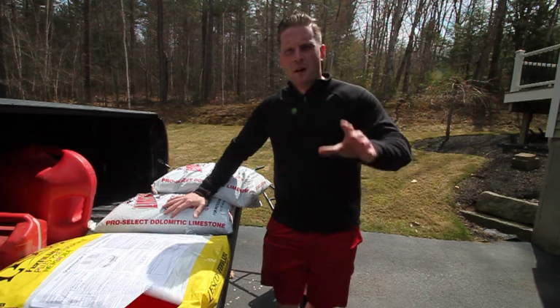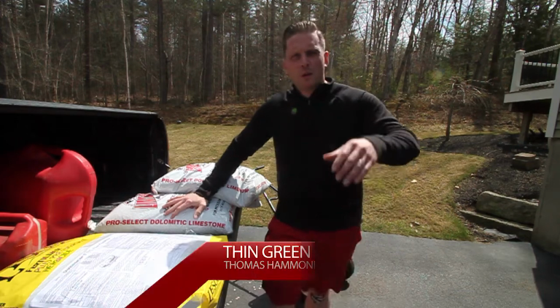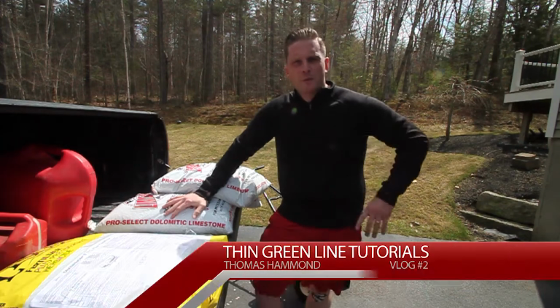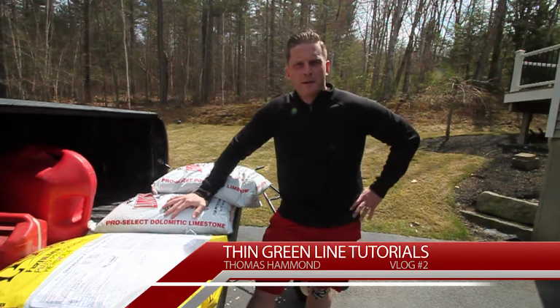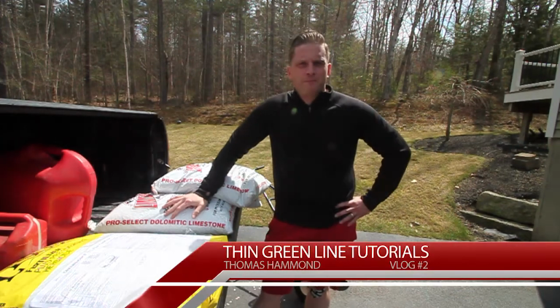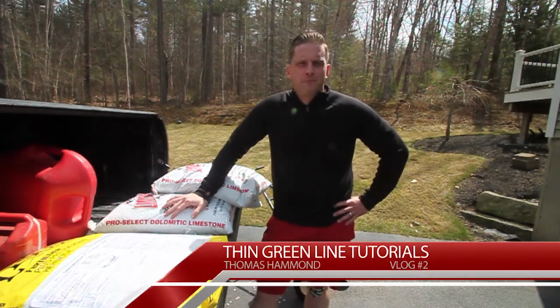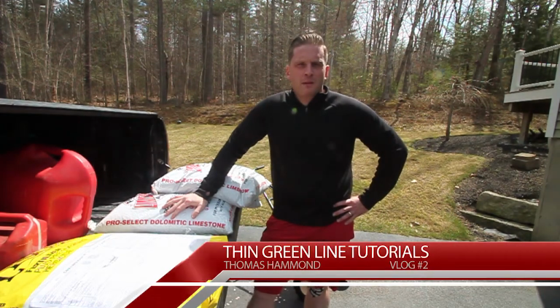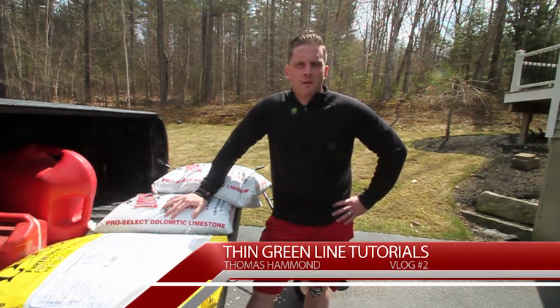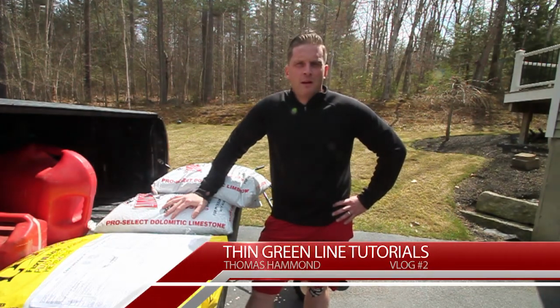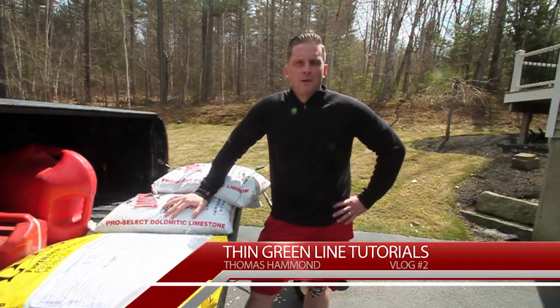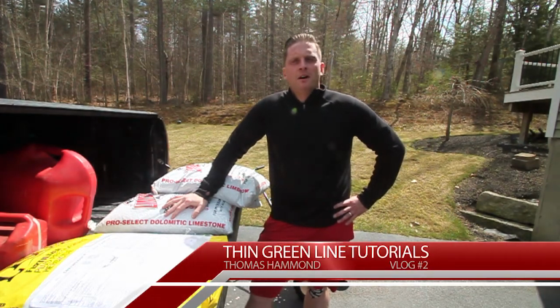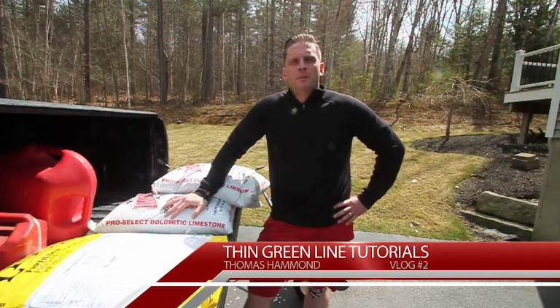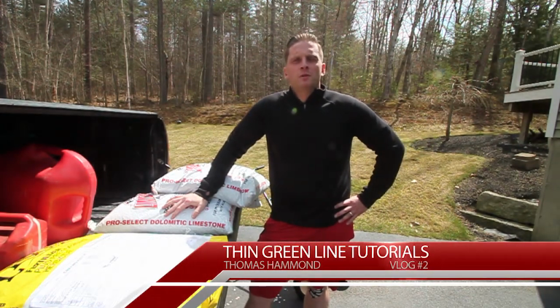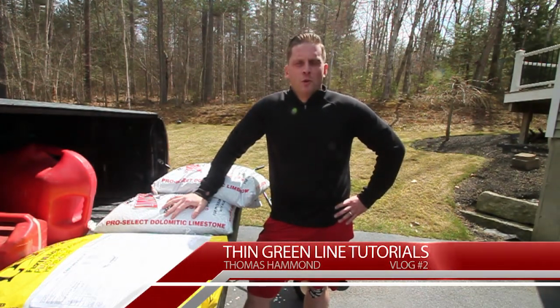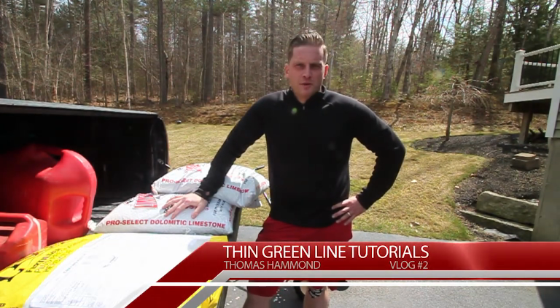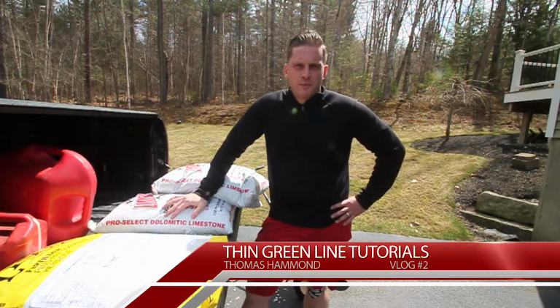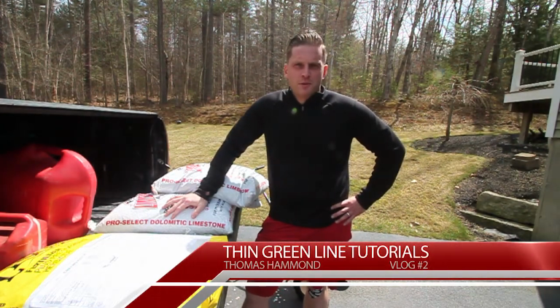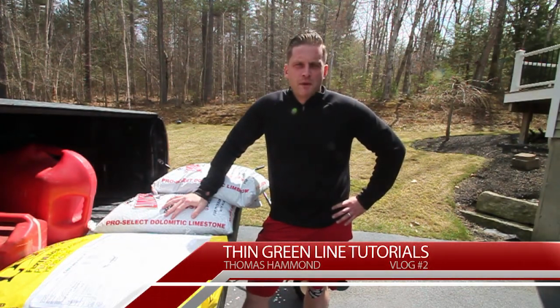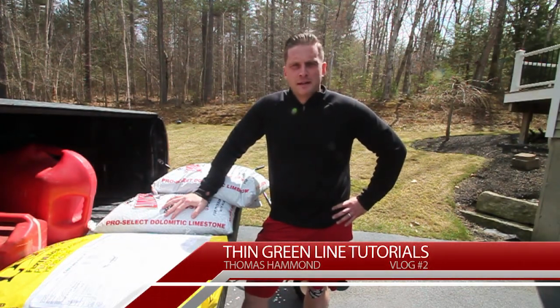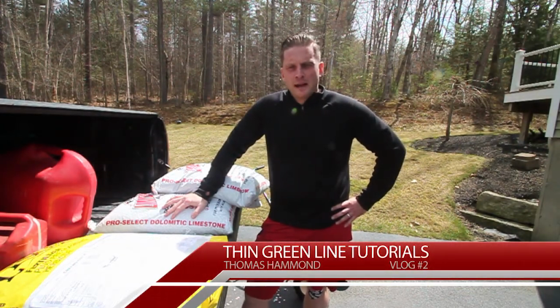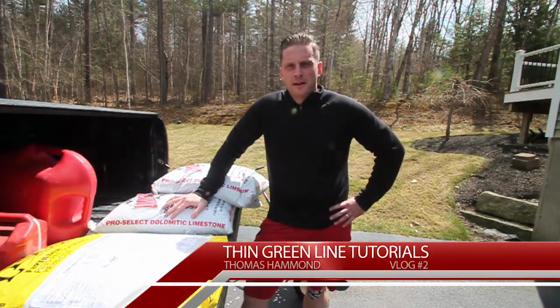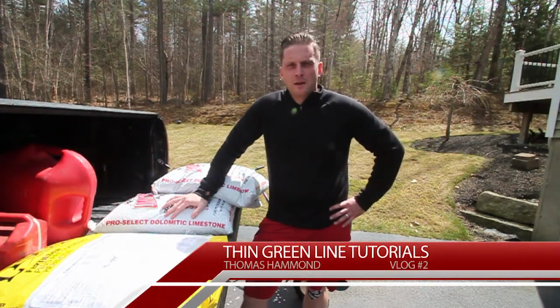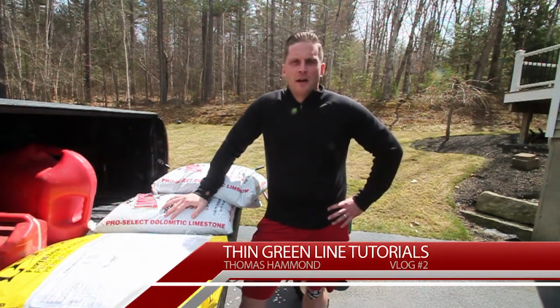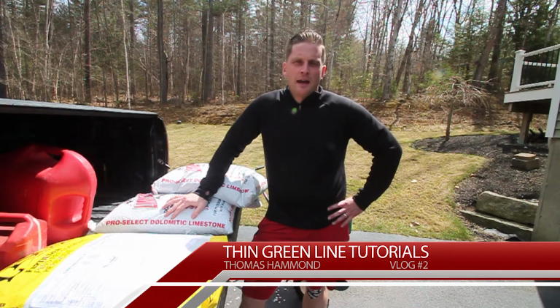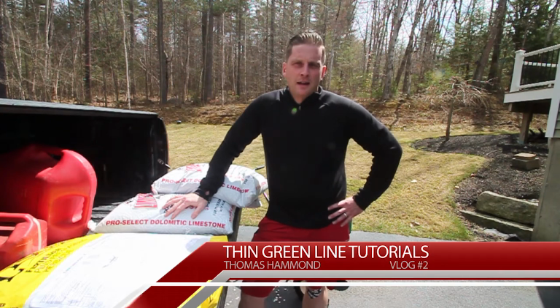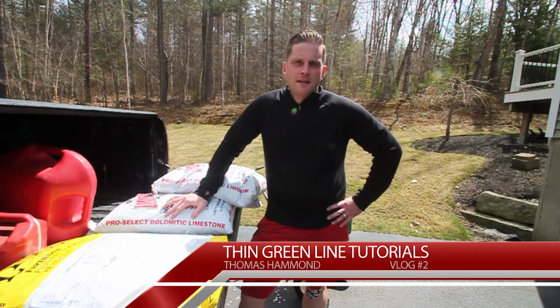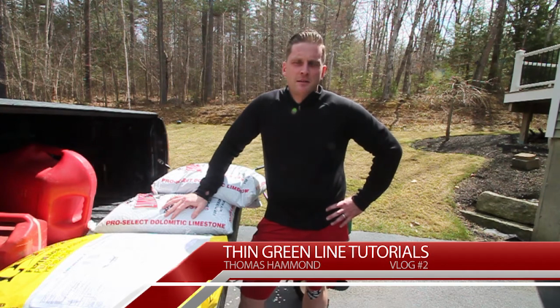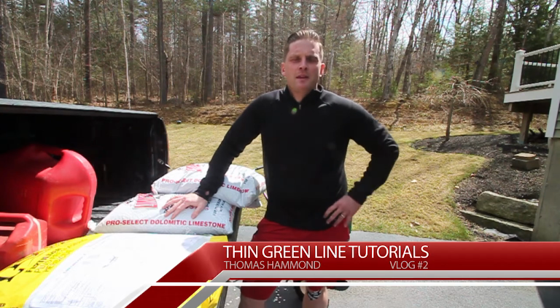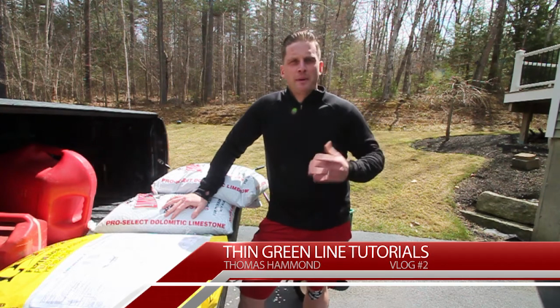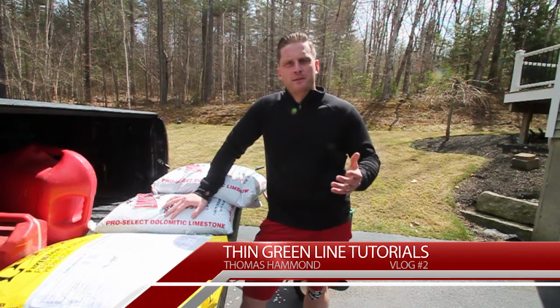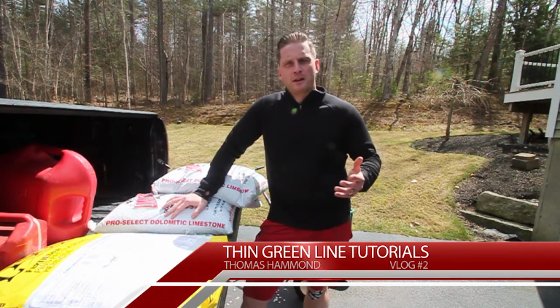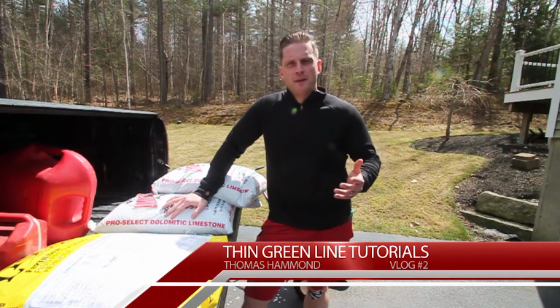How are we doing everybody? Today we're going to talk about soil samples — how to take them, how to analyze them, and the benefits of them.